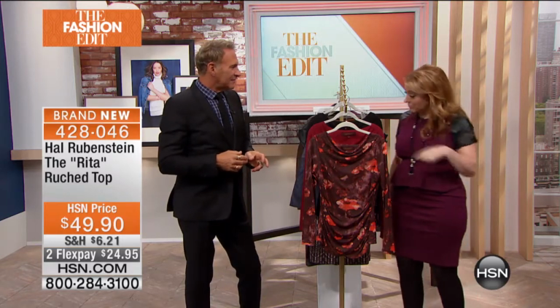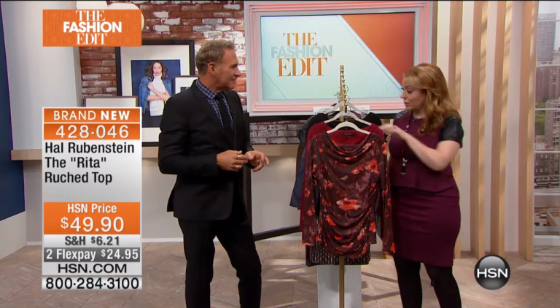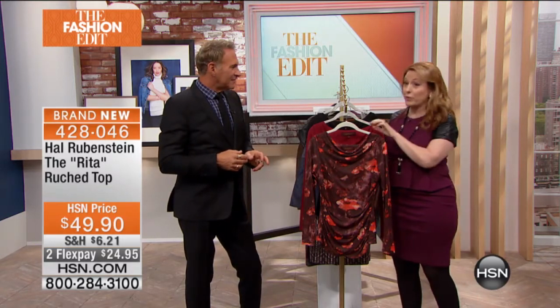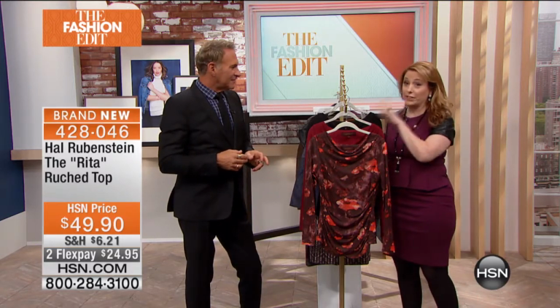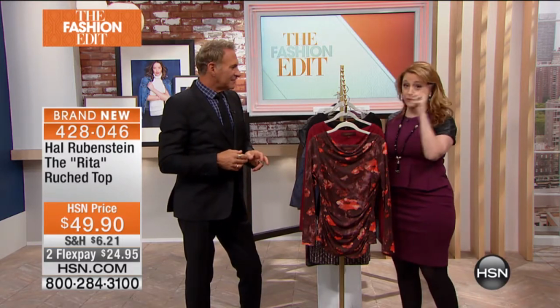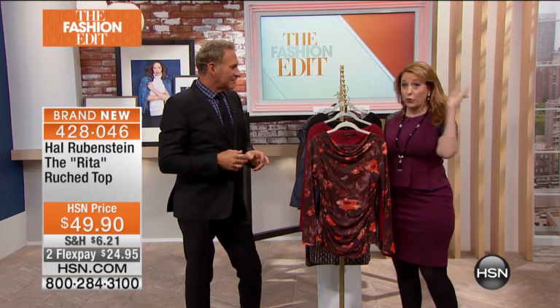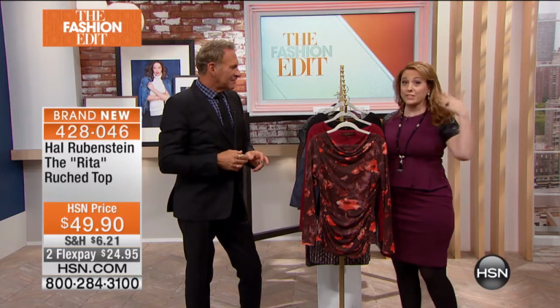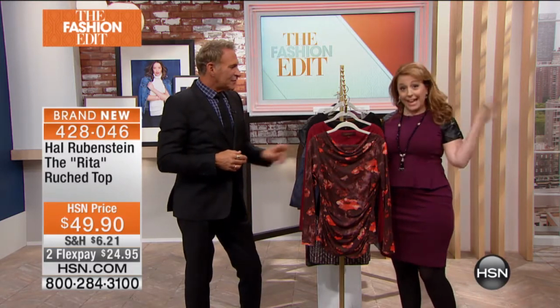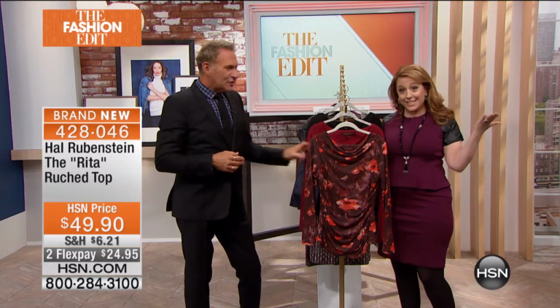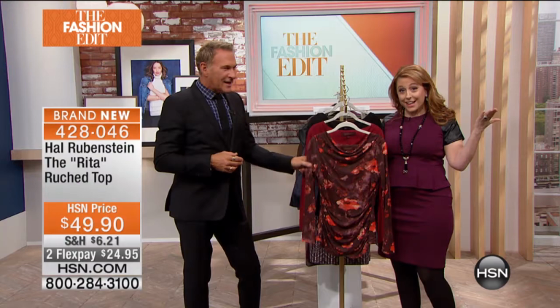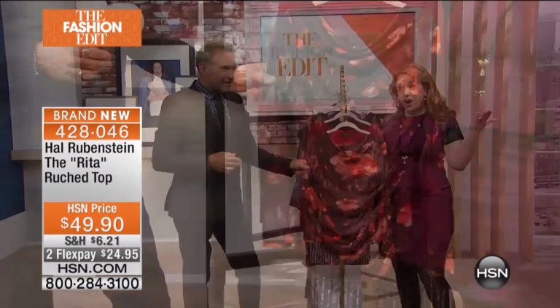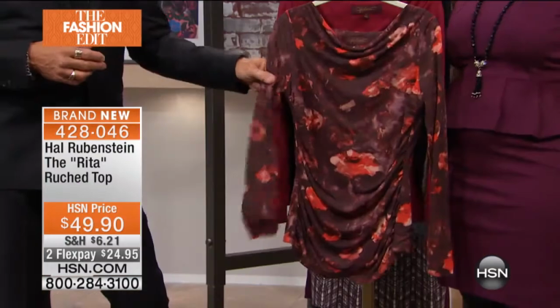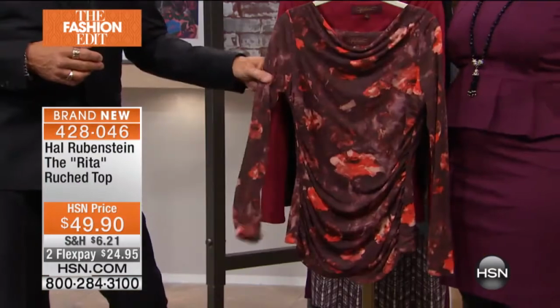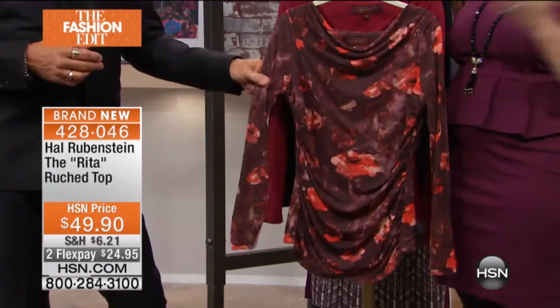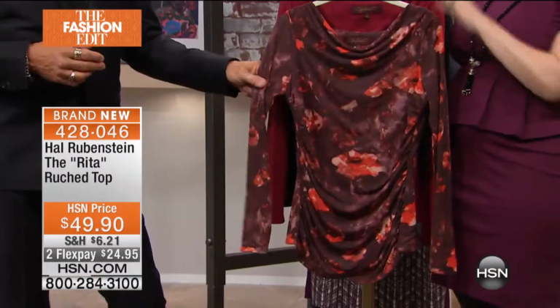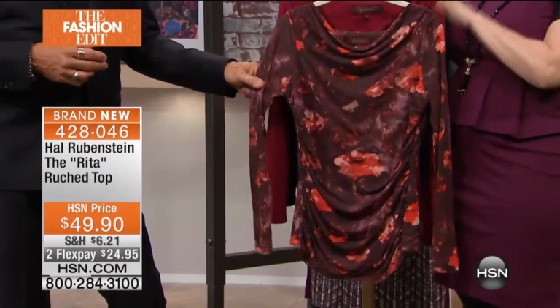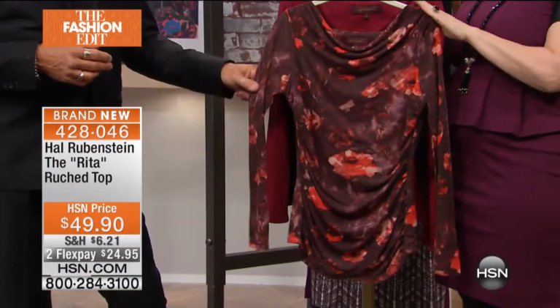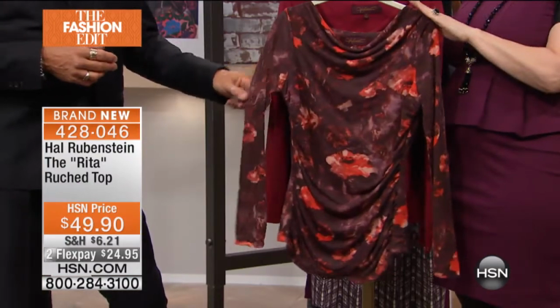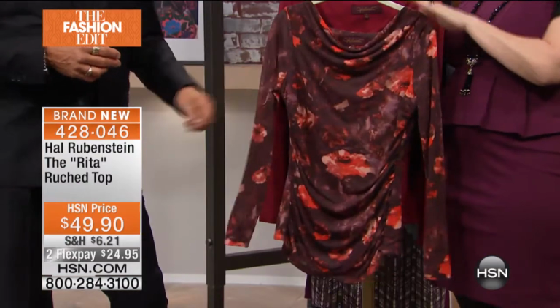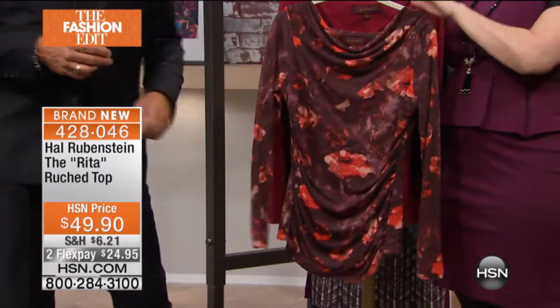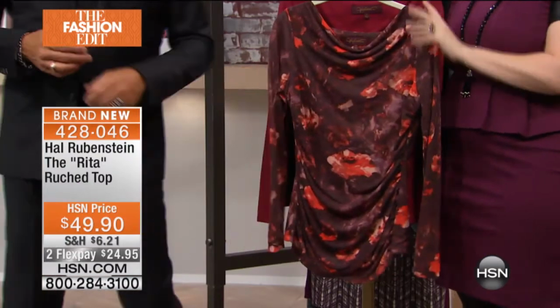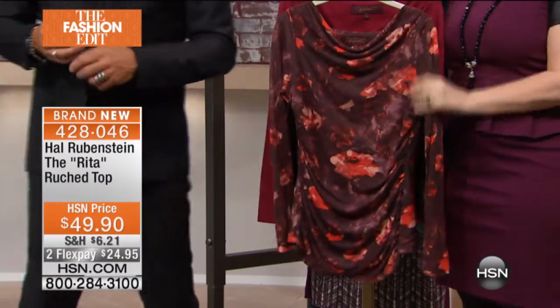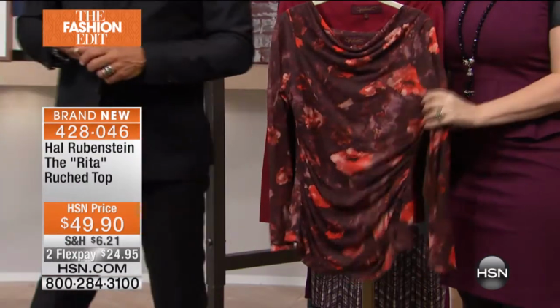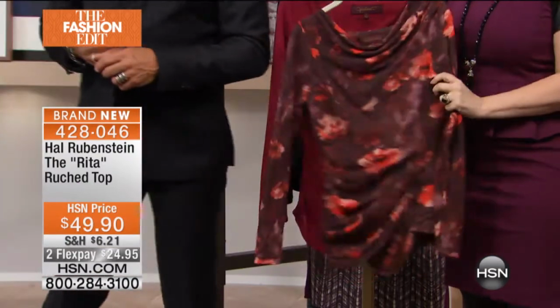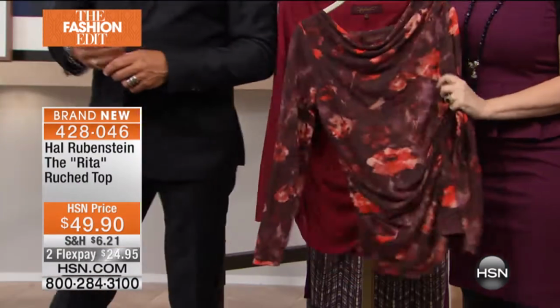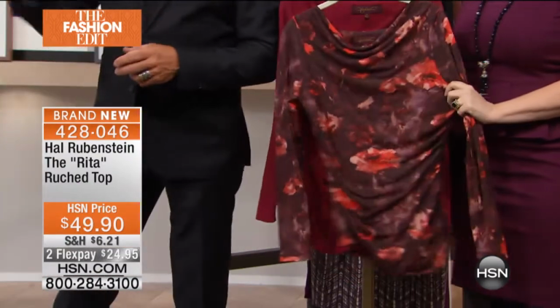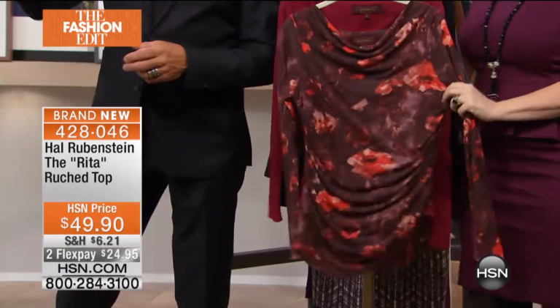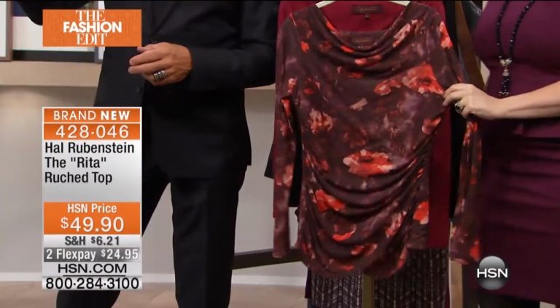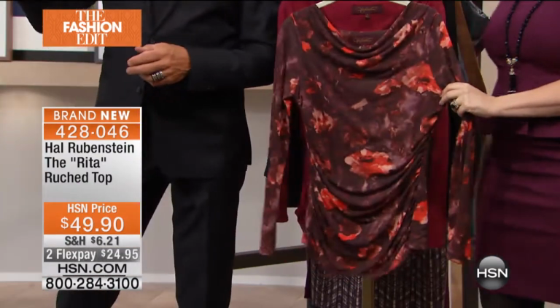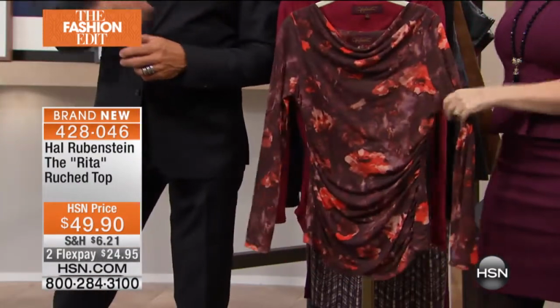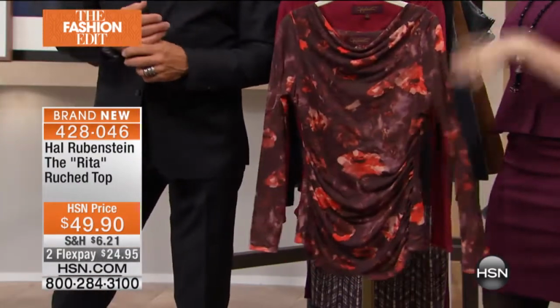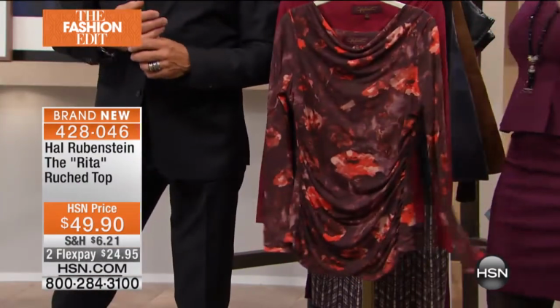It matches my hair perfectly, so of course Kate is getting this one — my redhead. I'm totally getting this. Love it. There's Kate.